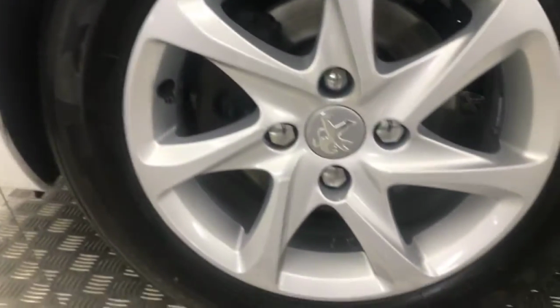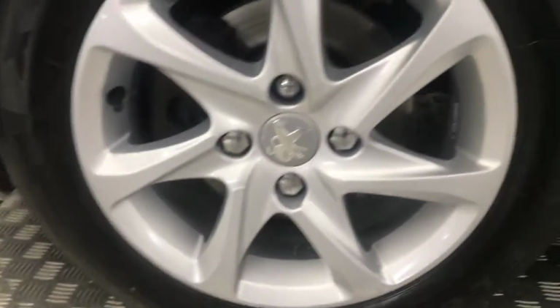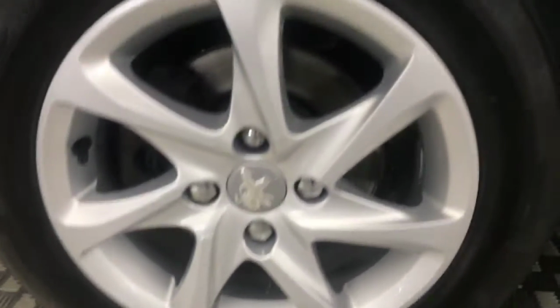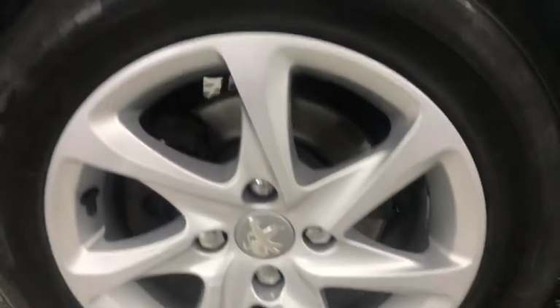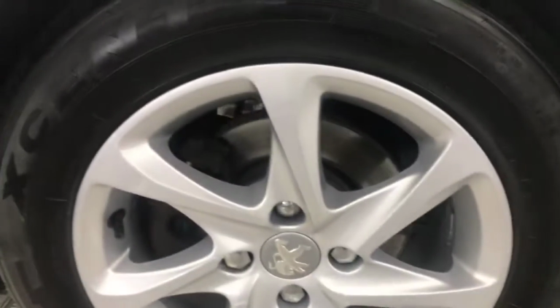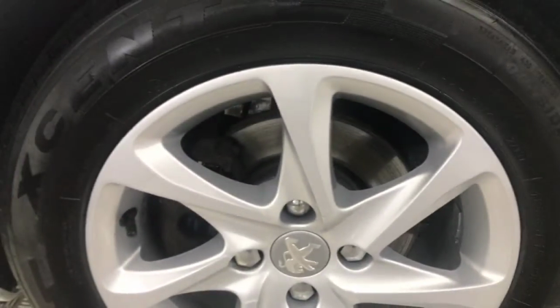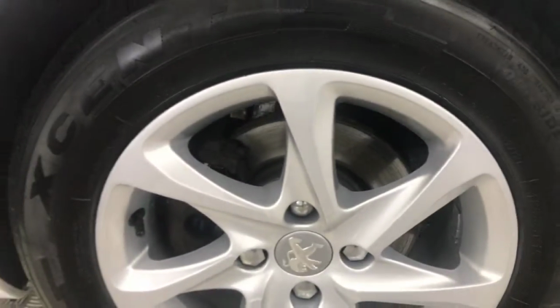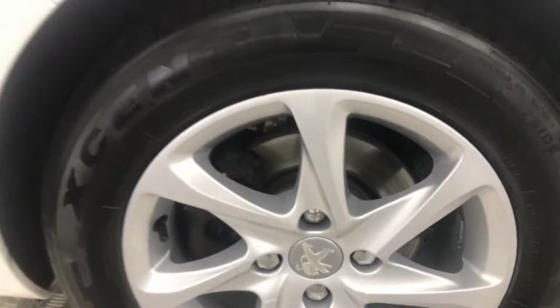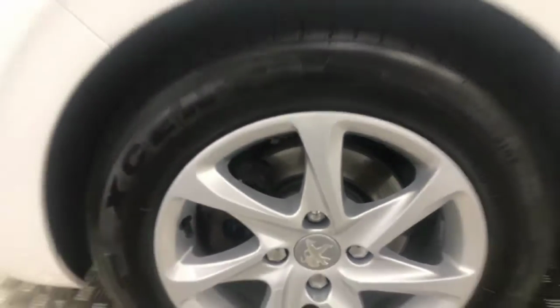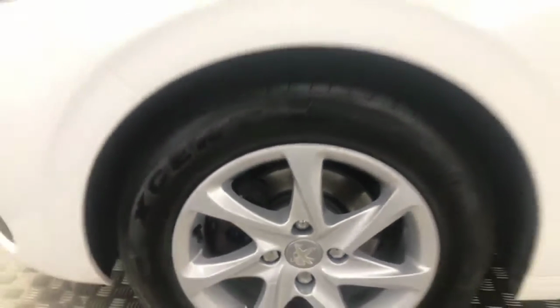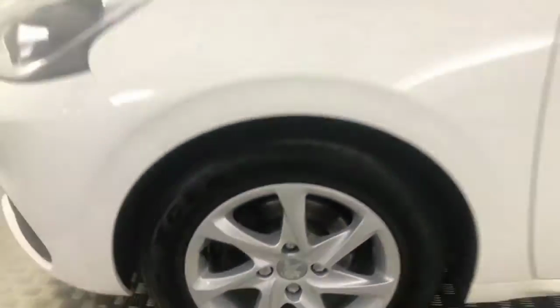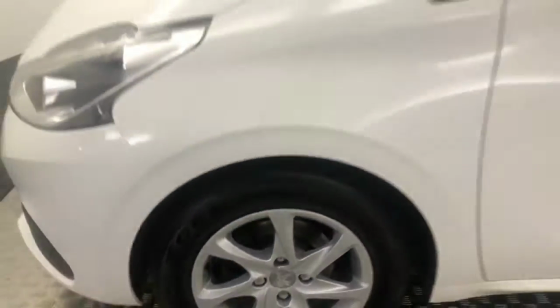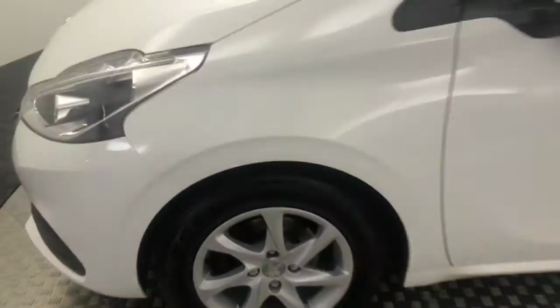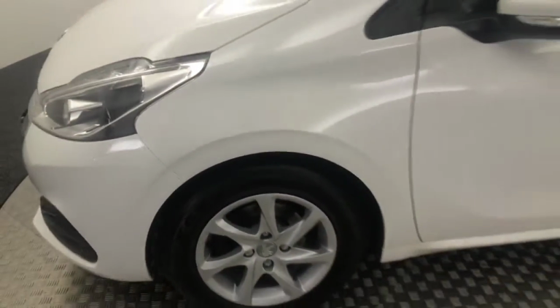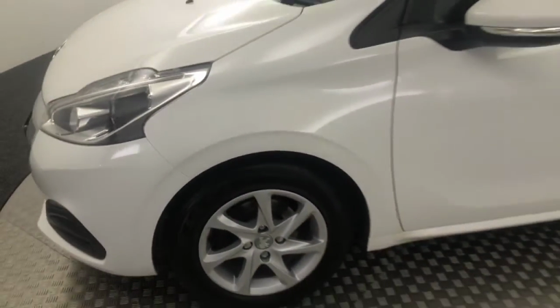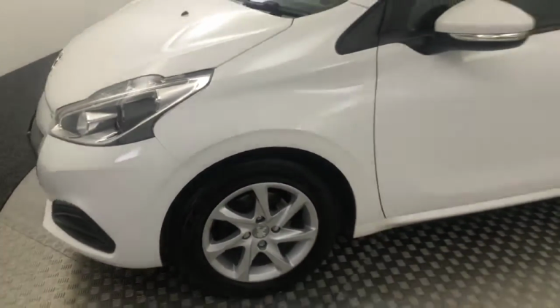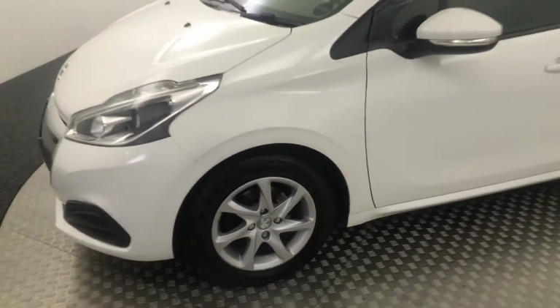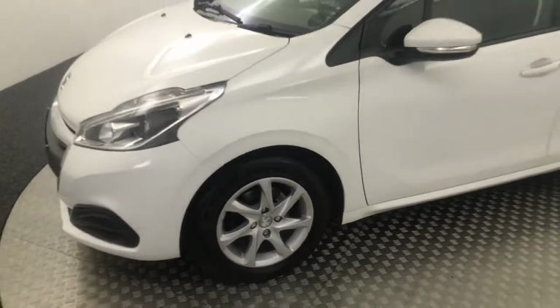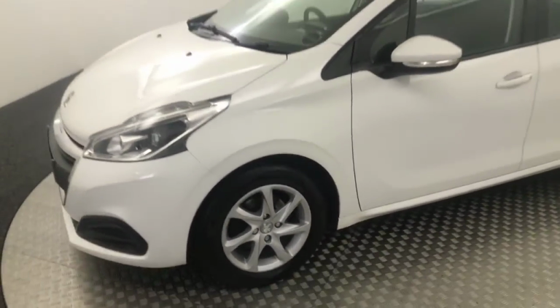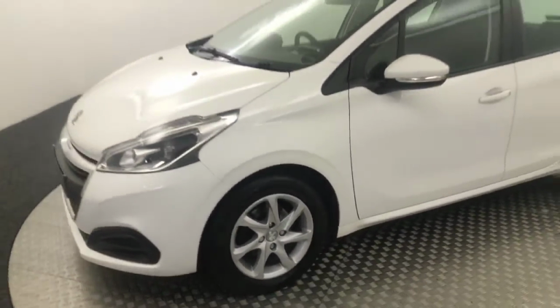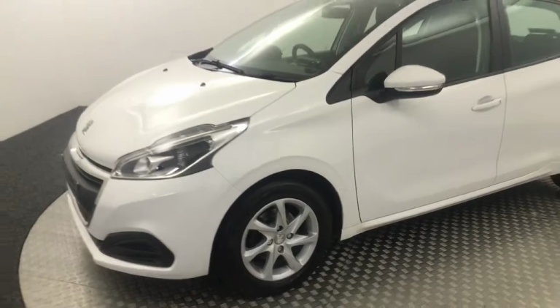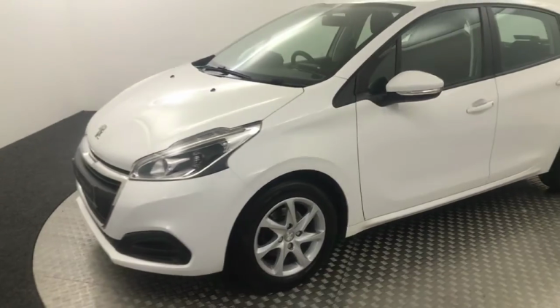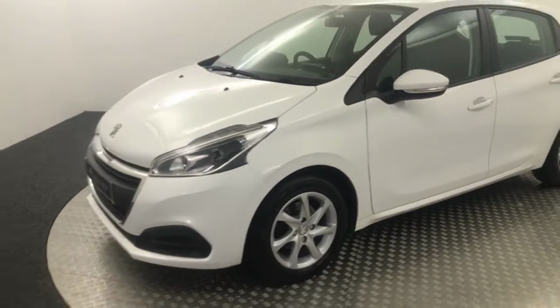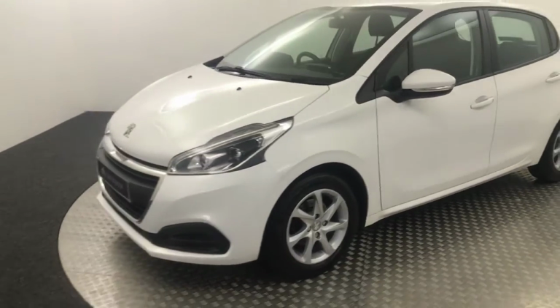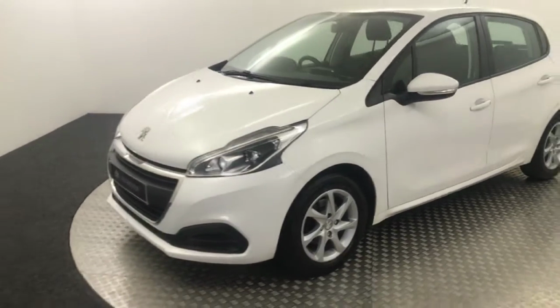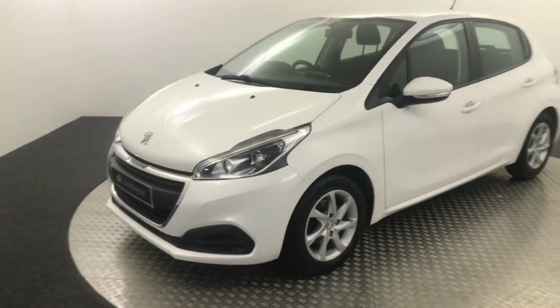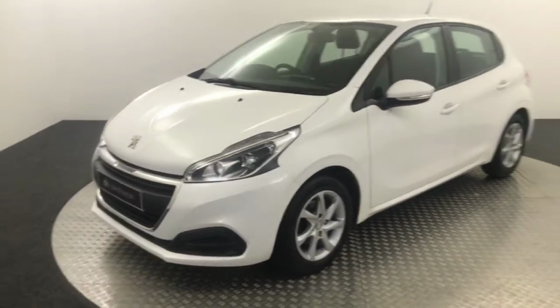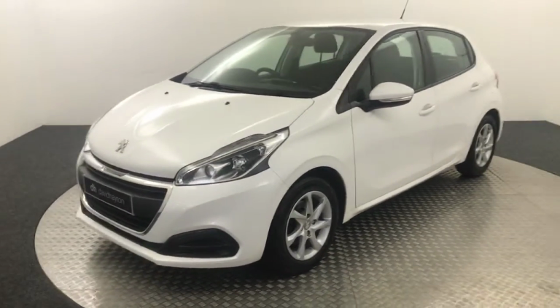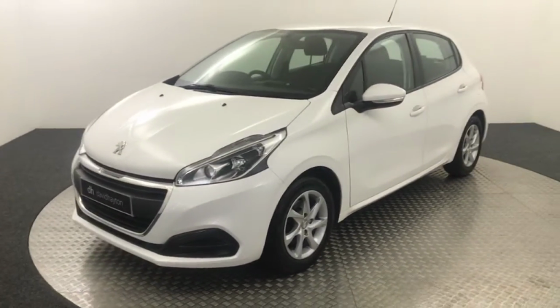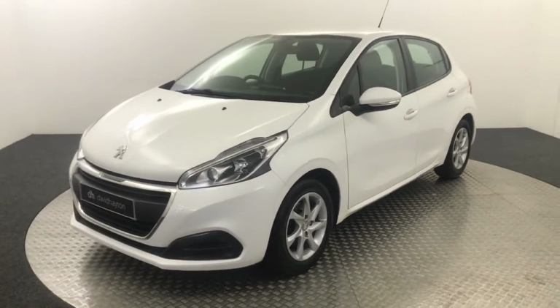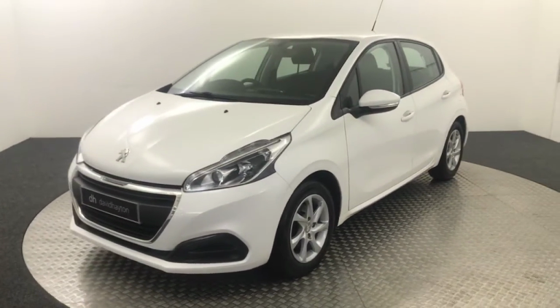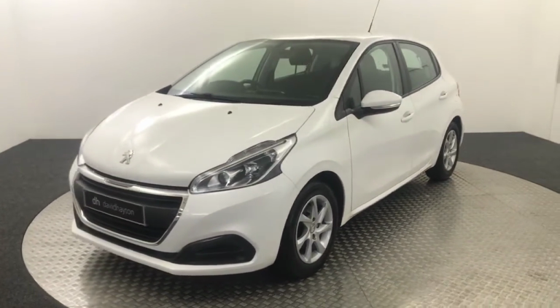And there's your final alloy wheel there. Just quickly show you inside.